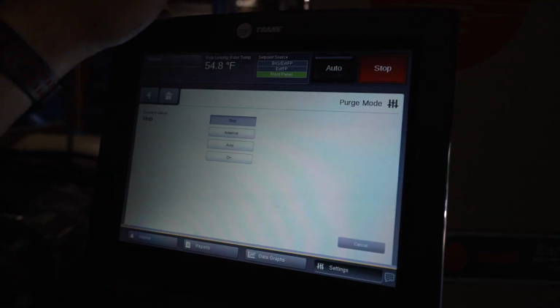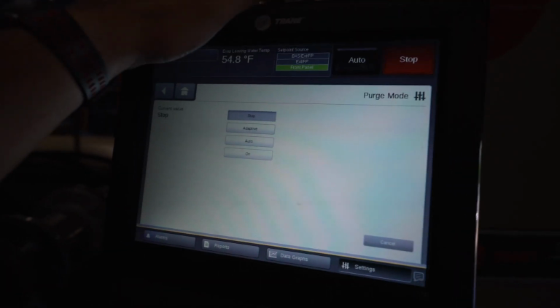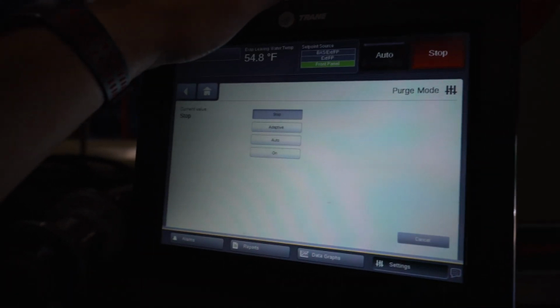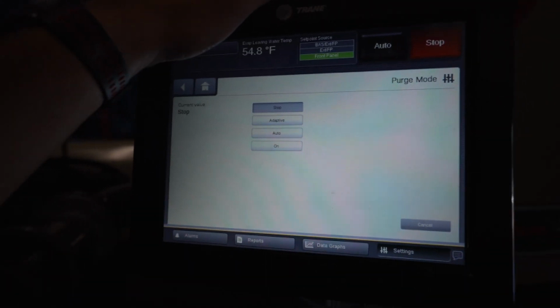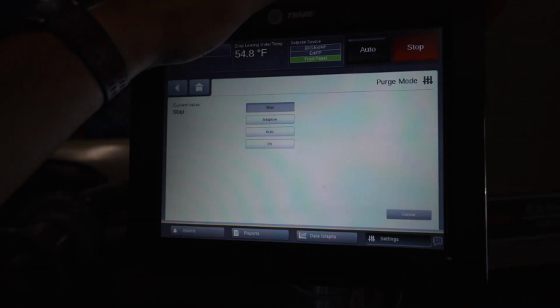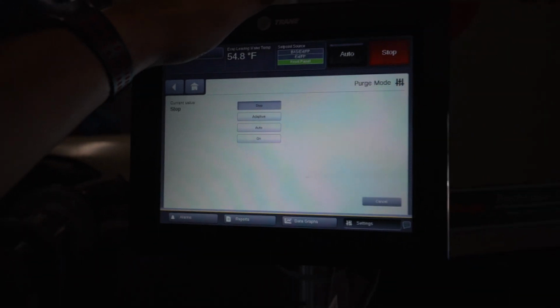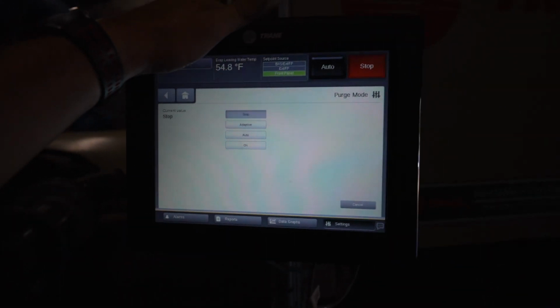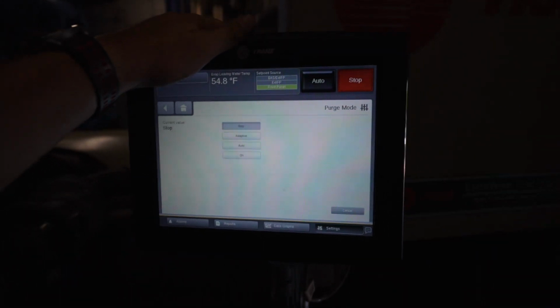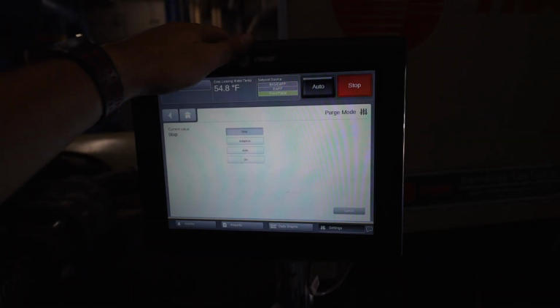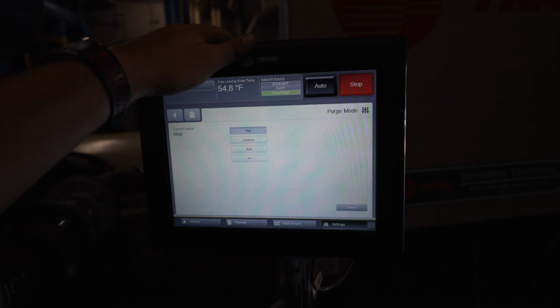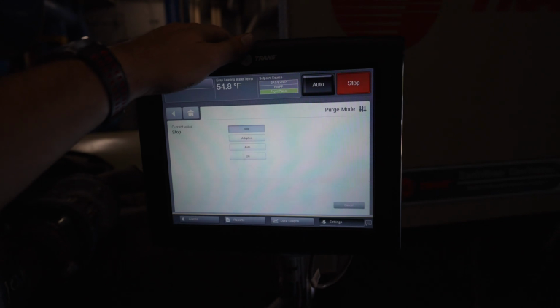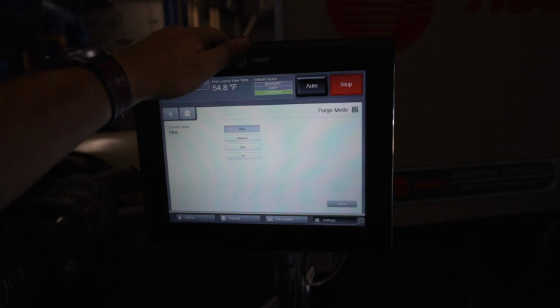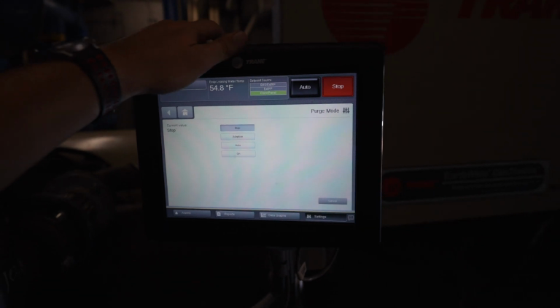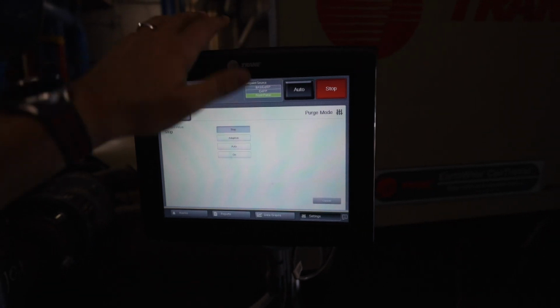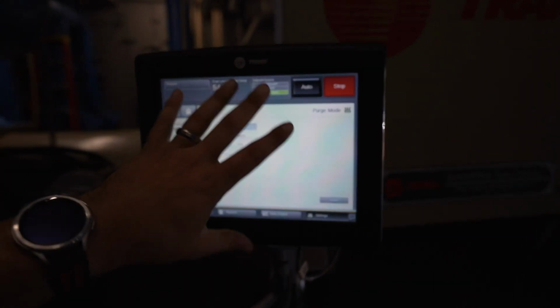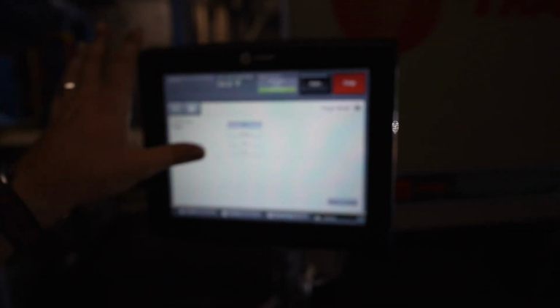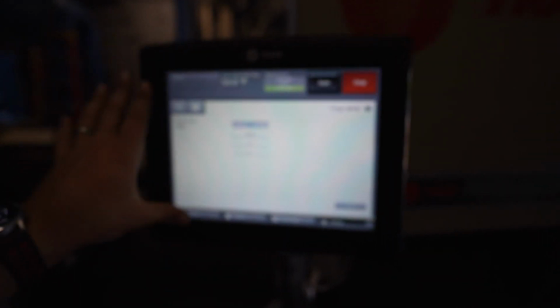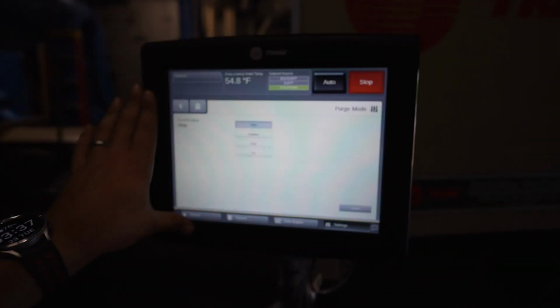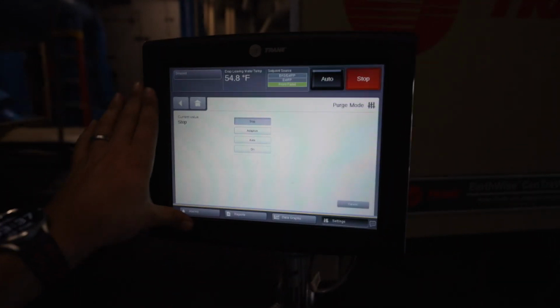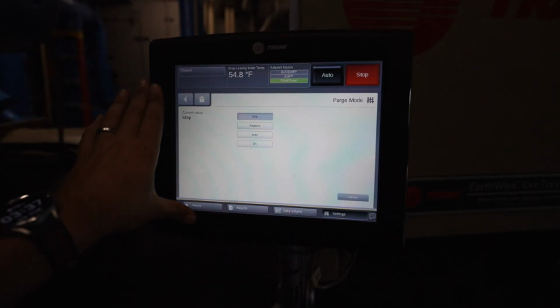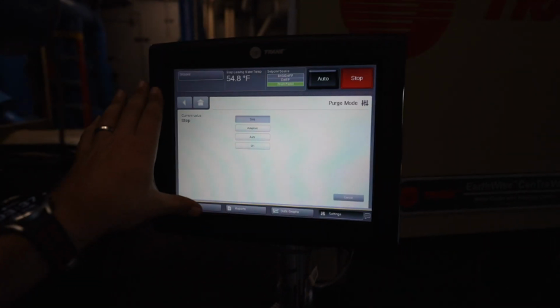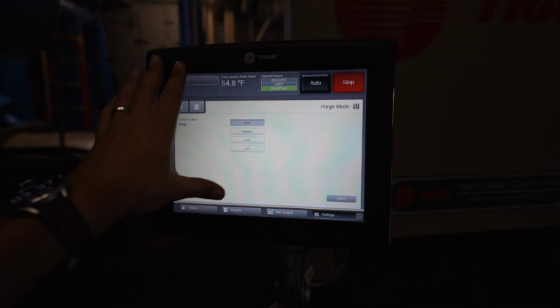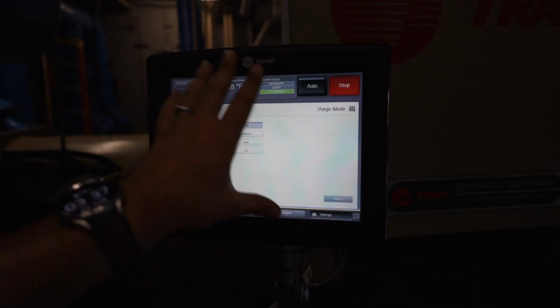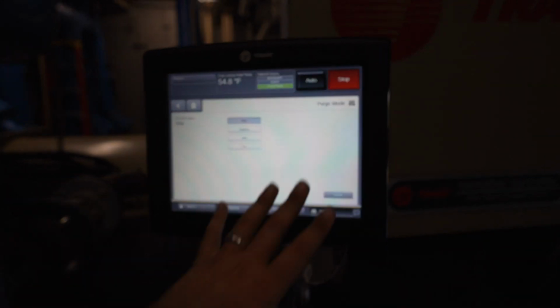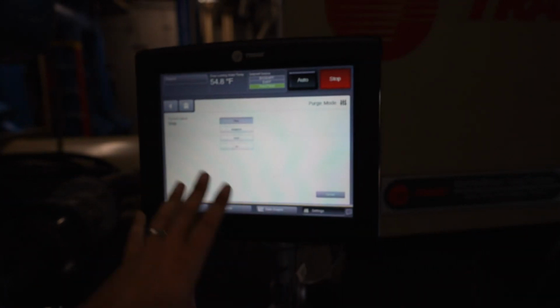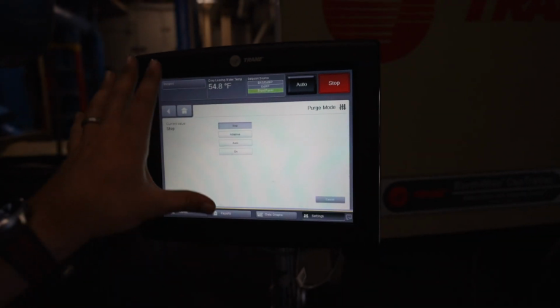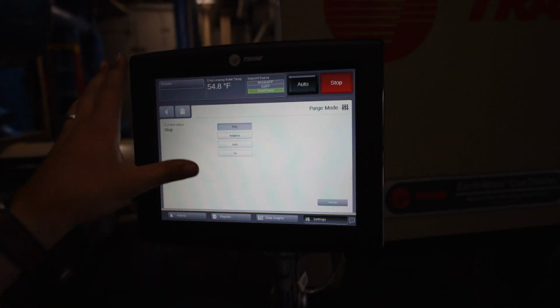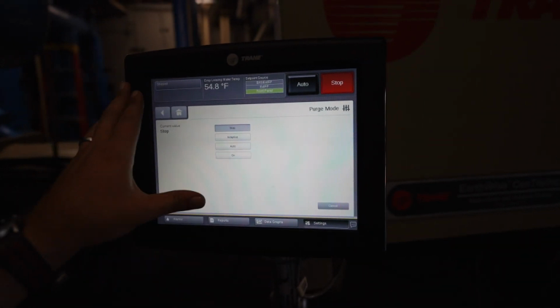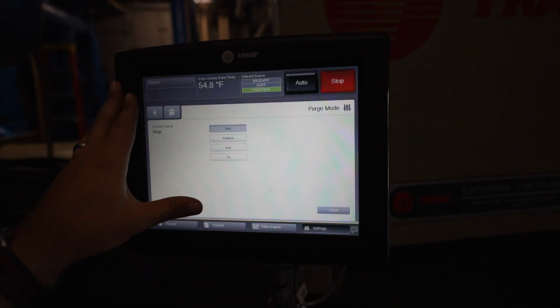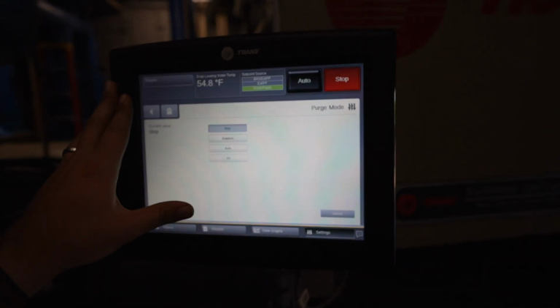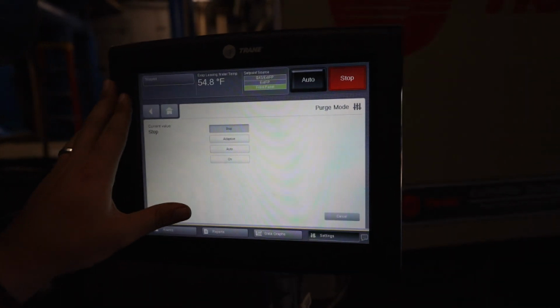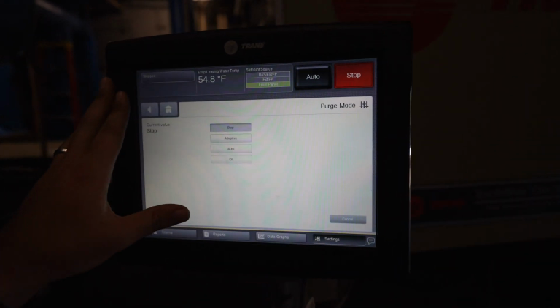You also have that control with the 530 series under its purge menu, very similar to the TU setup here.